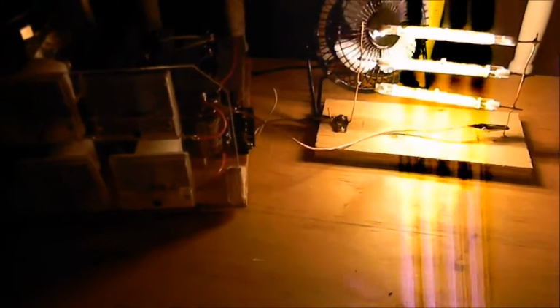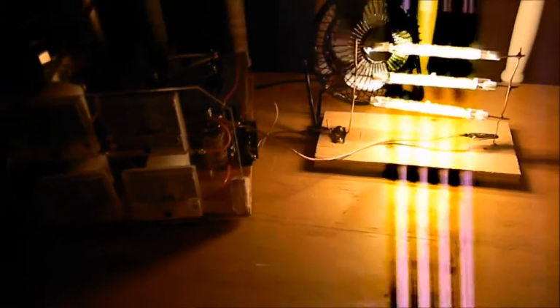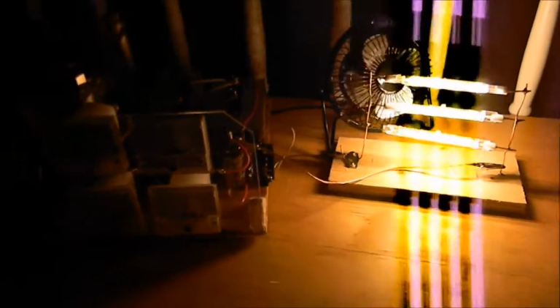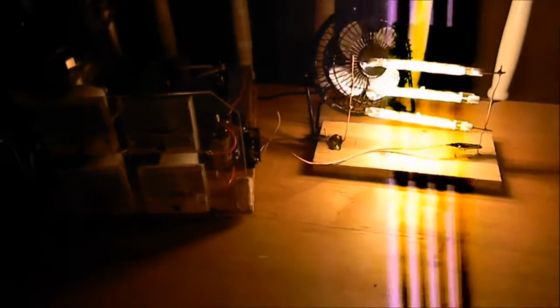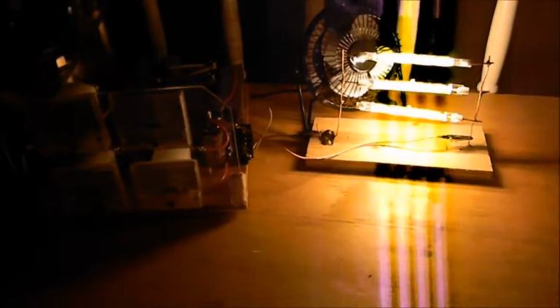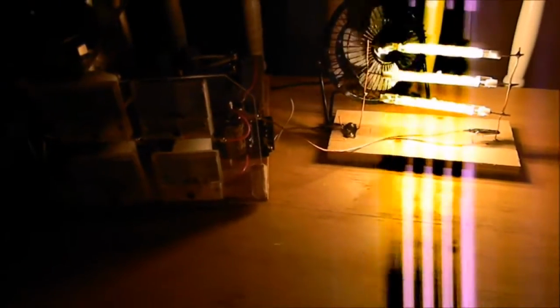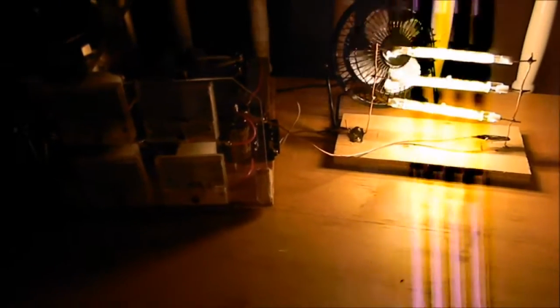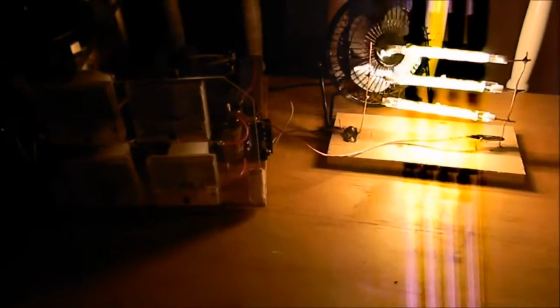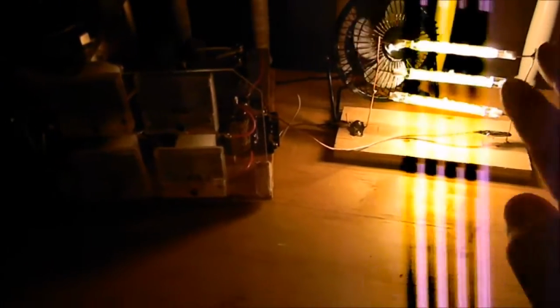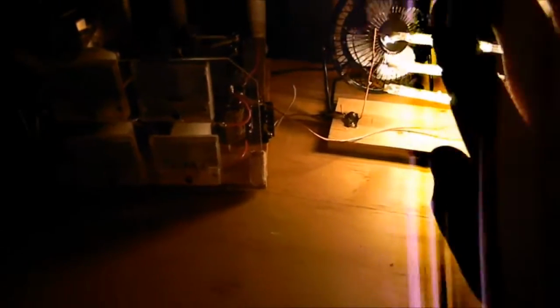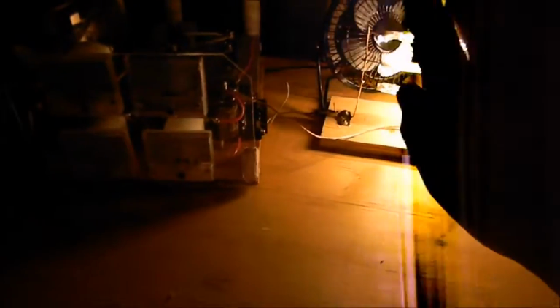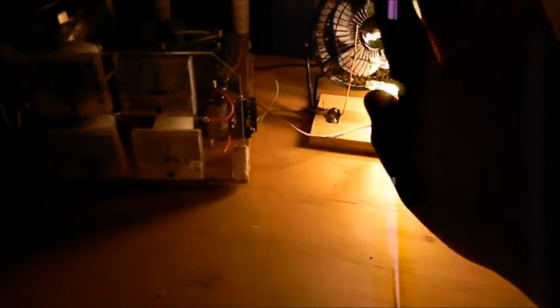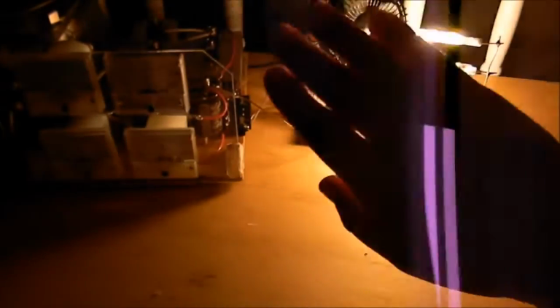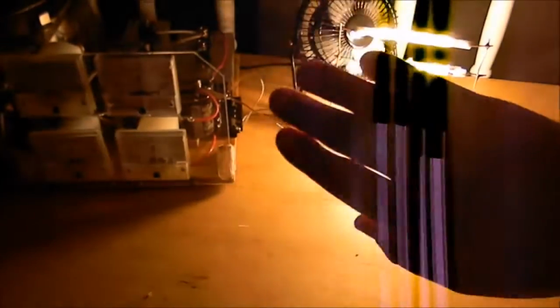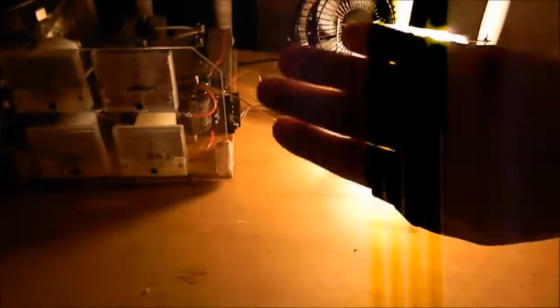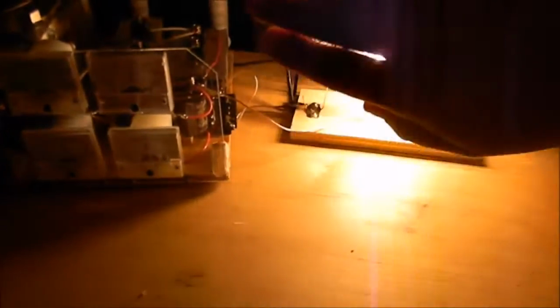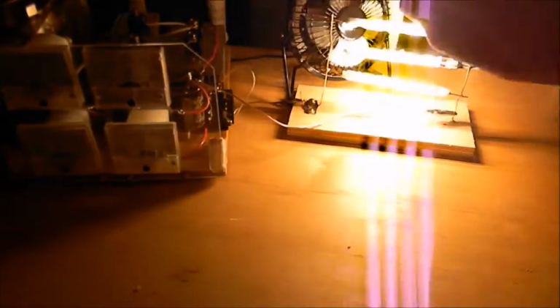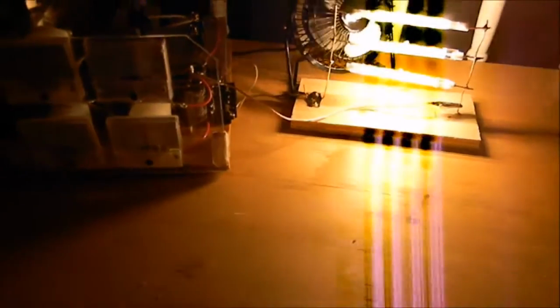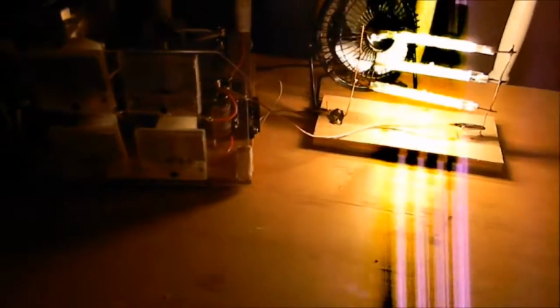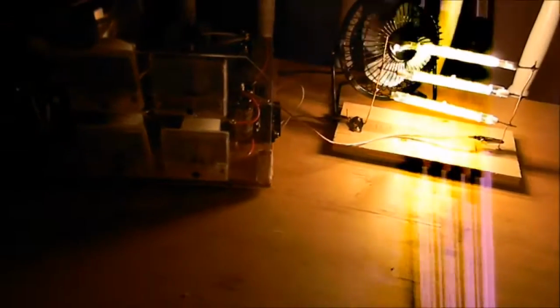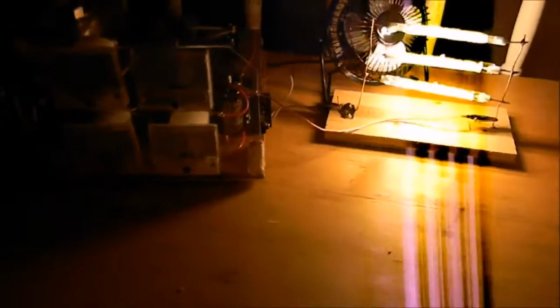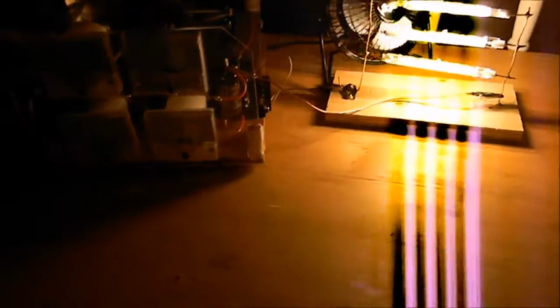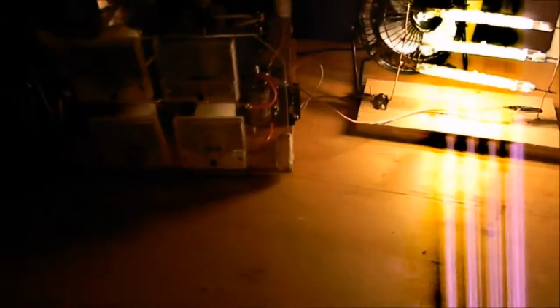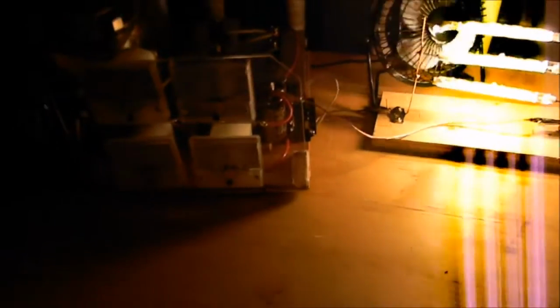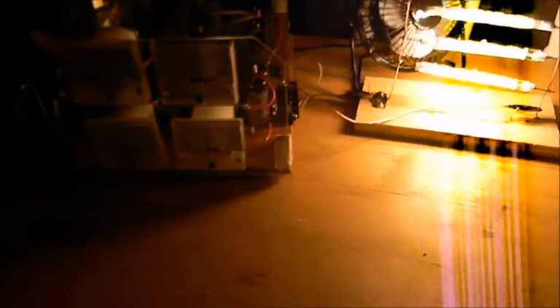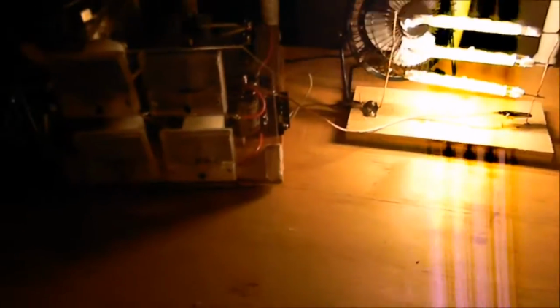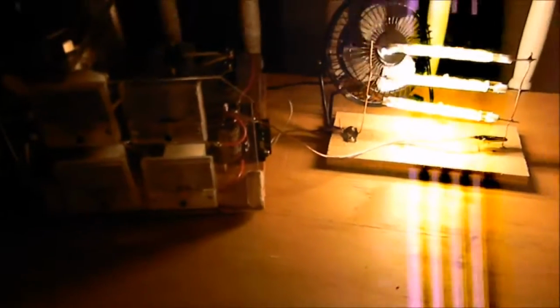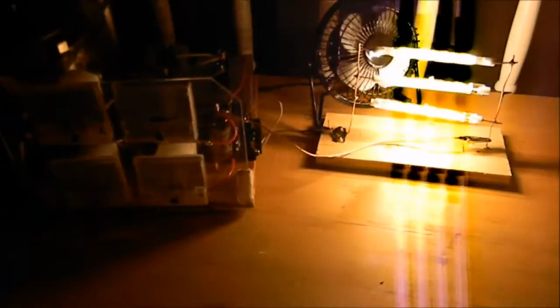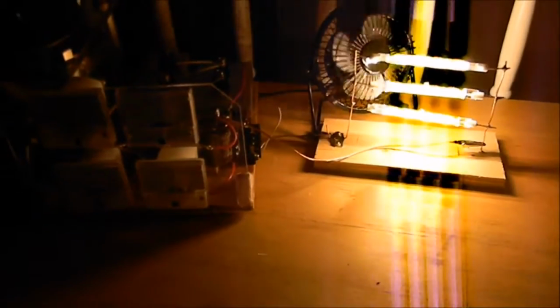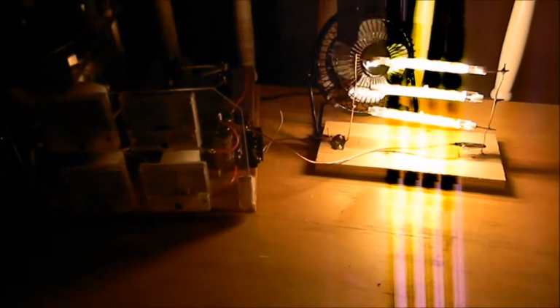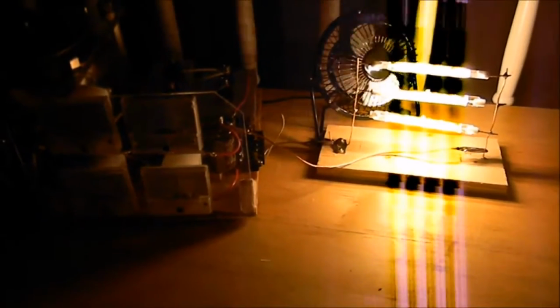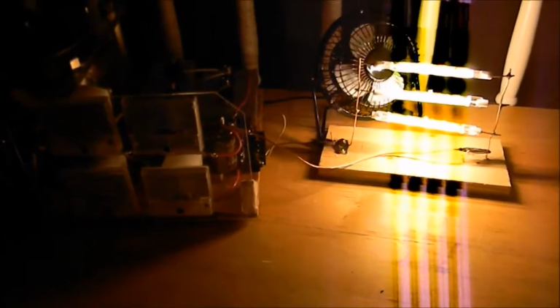This camera's not really picking up how bright those are. Those are blindingly bright.